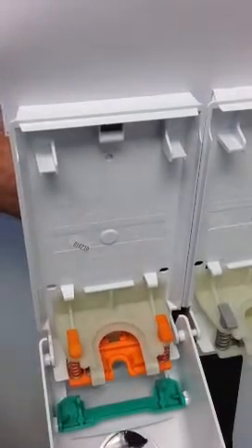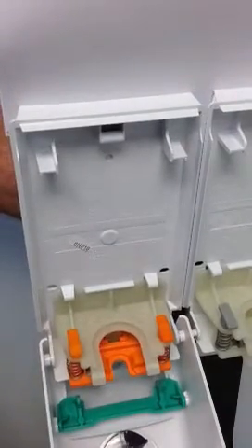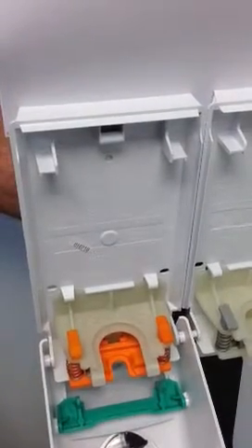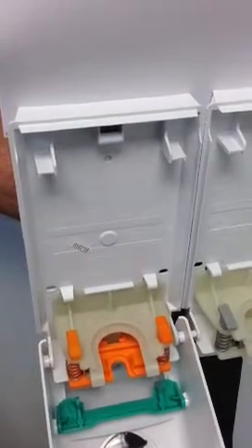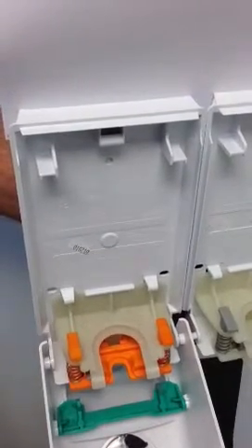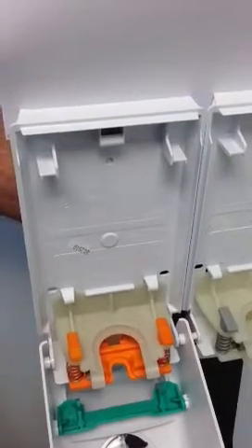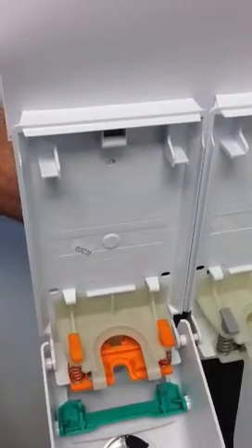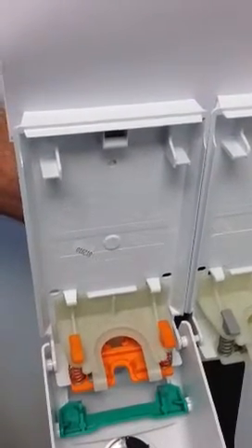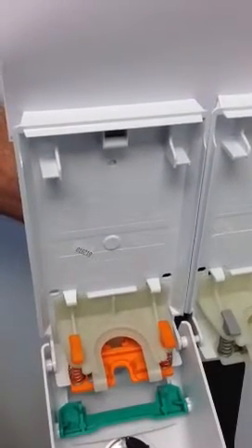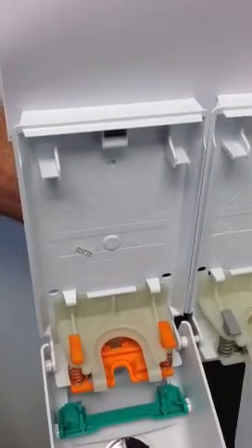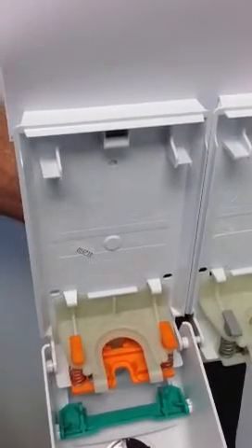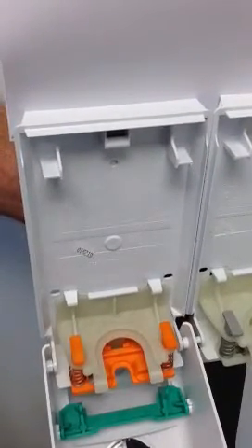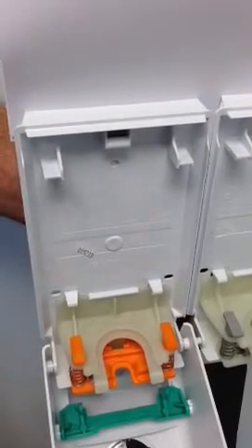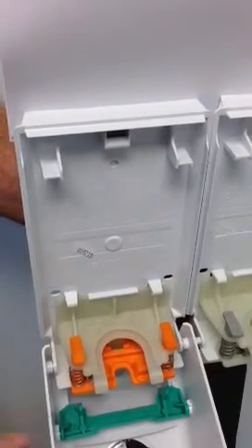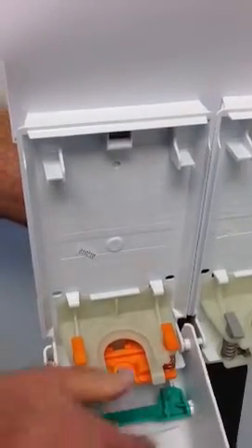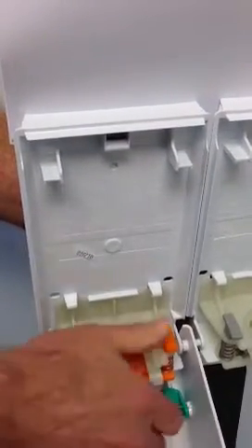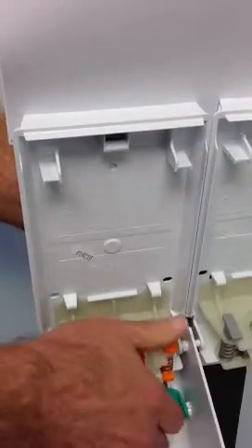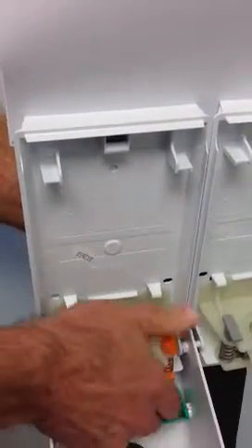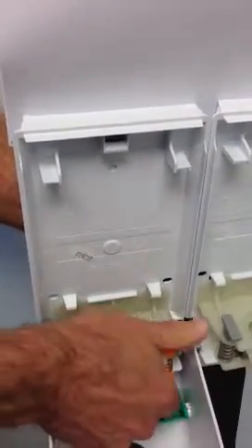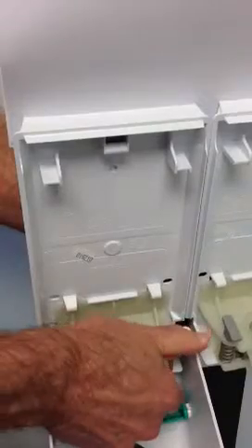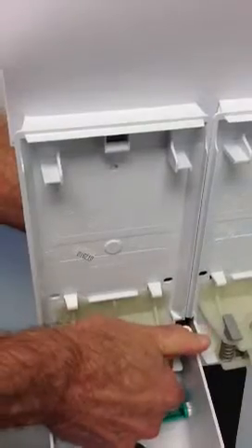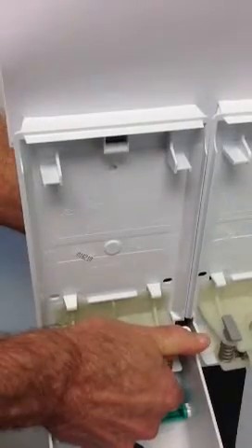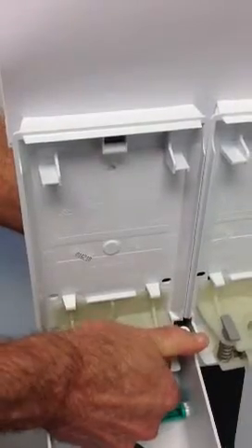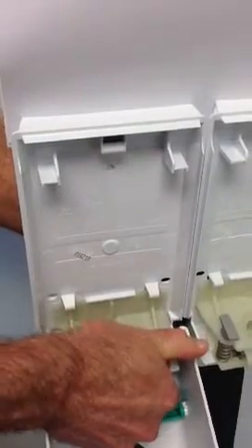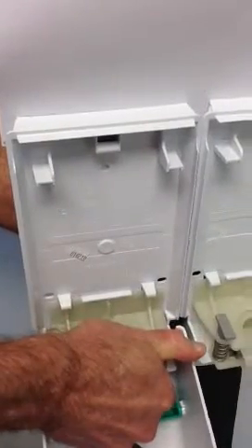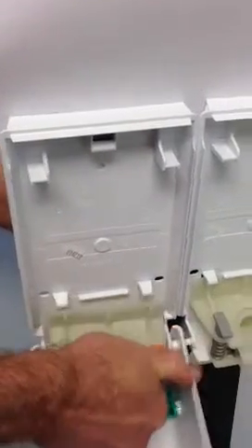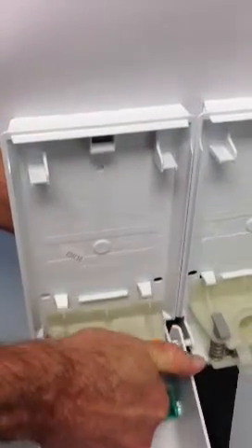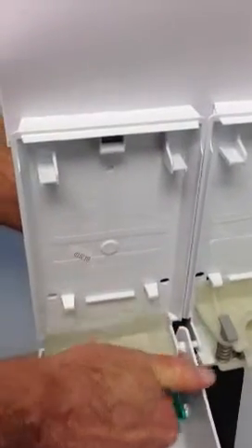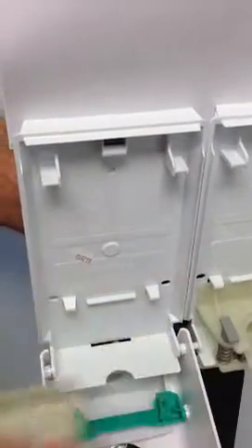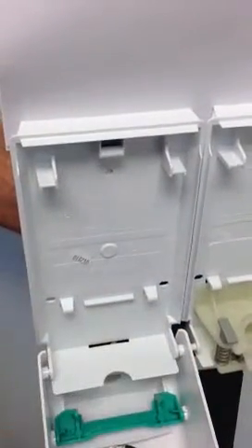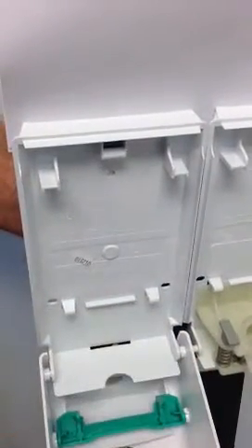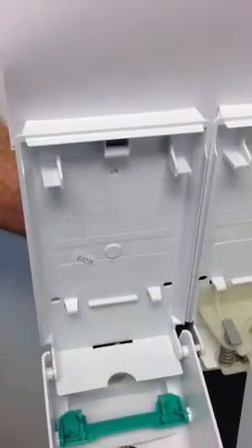To remove the orange moving plate, push down on the moving plate and pull out.